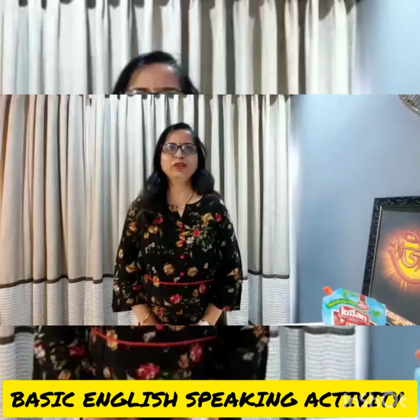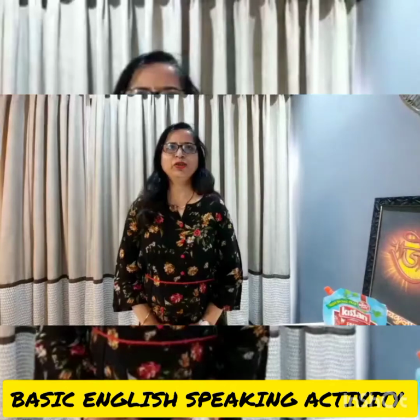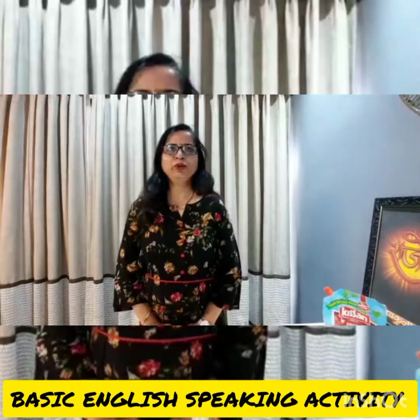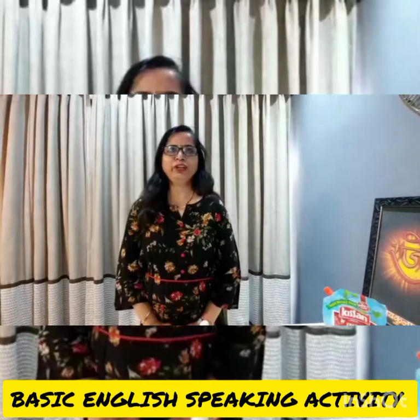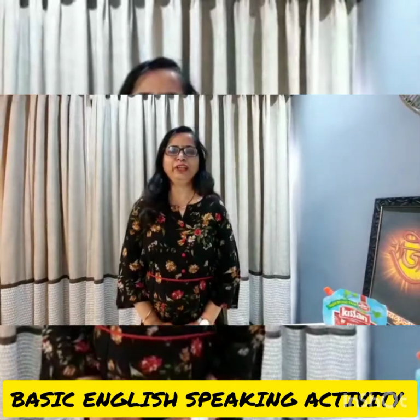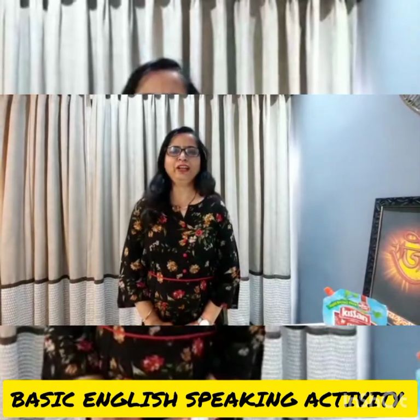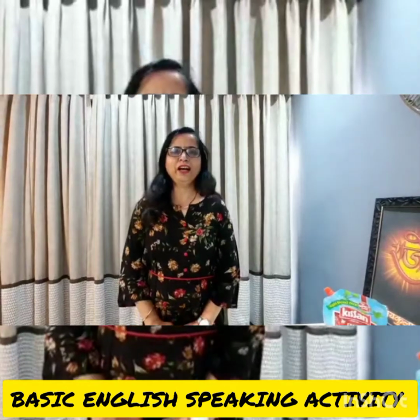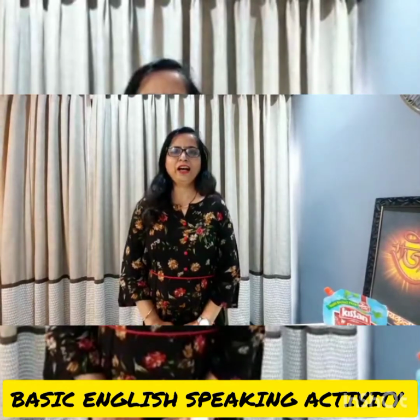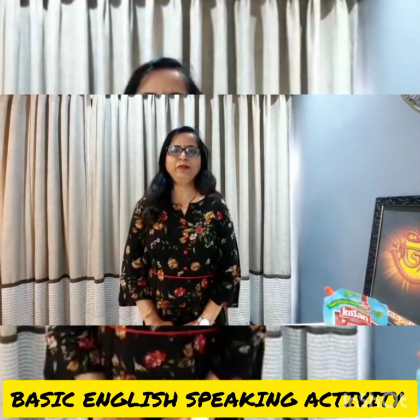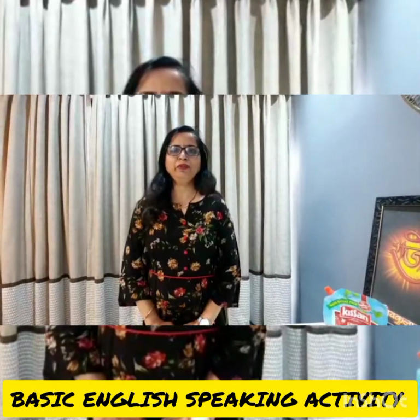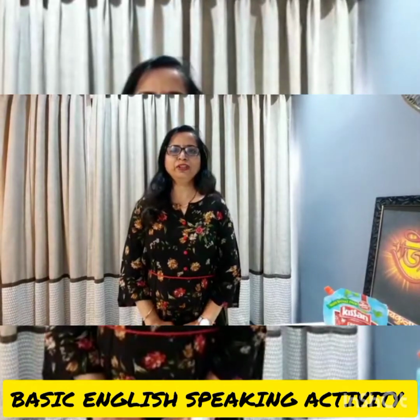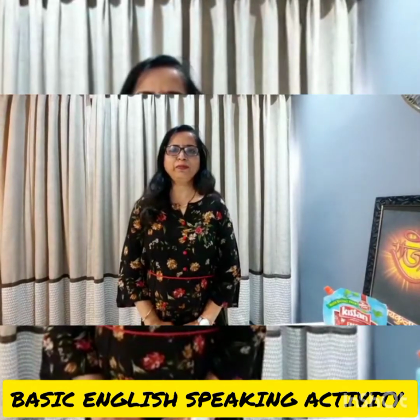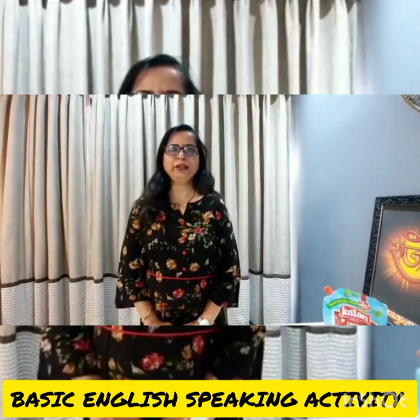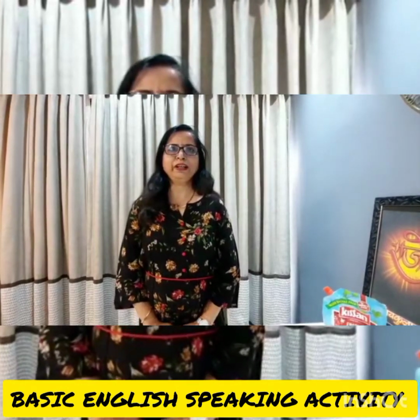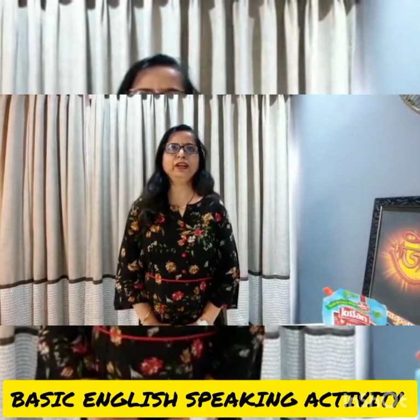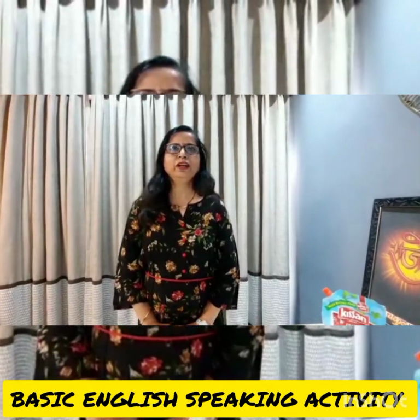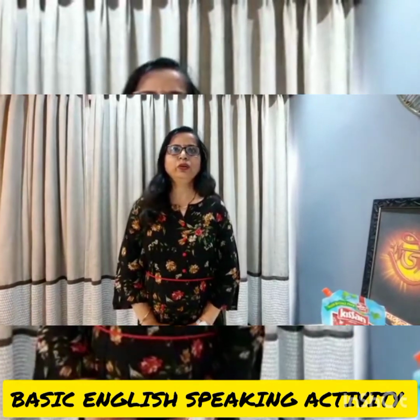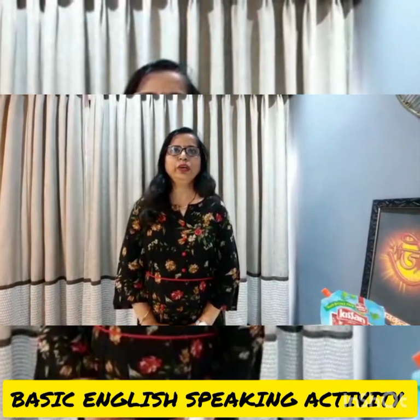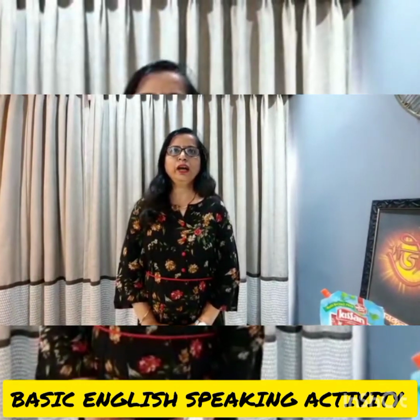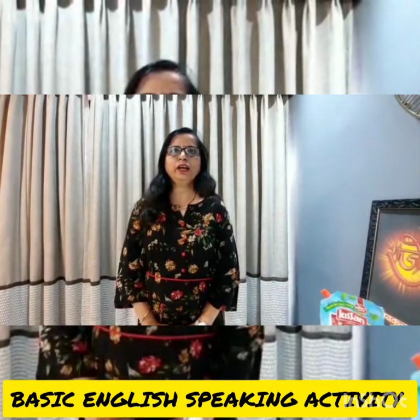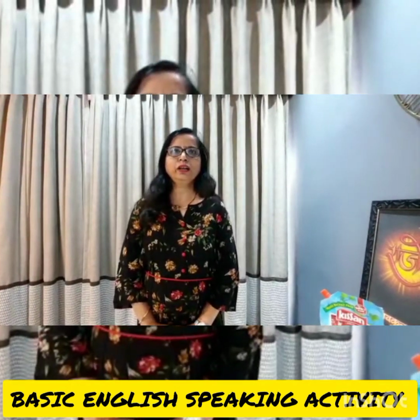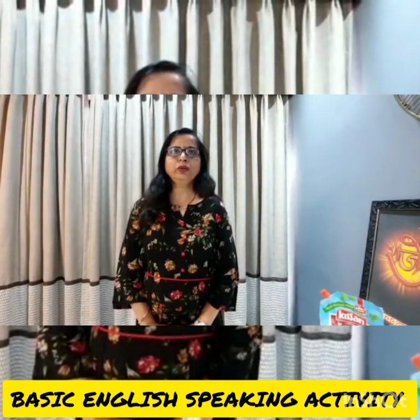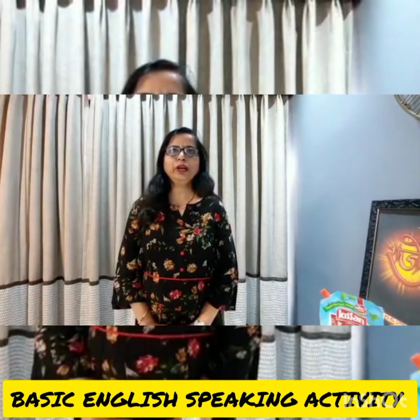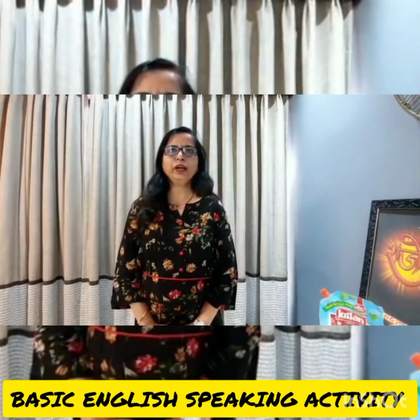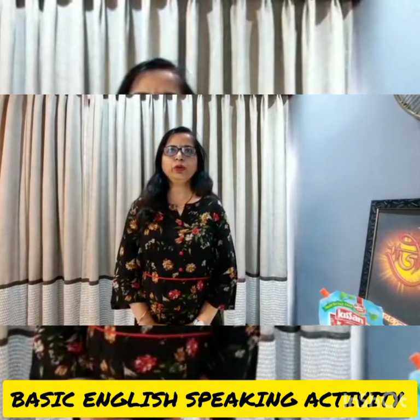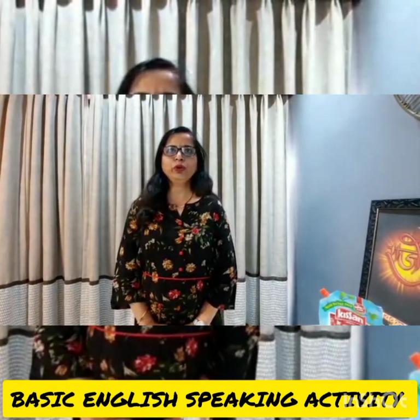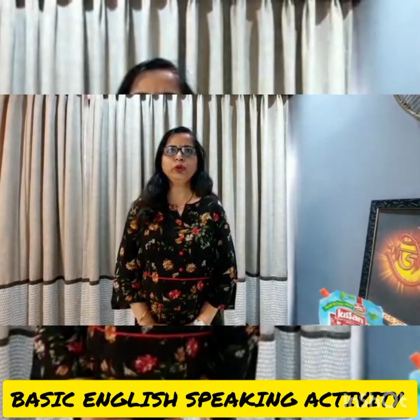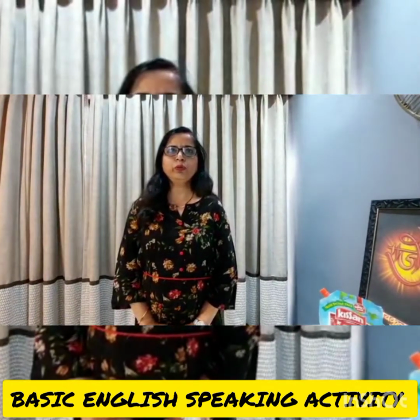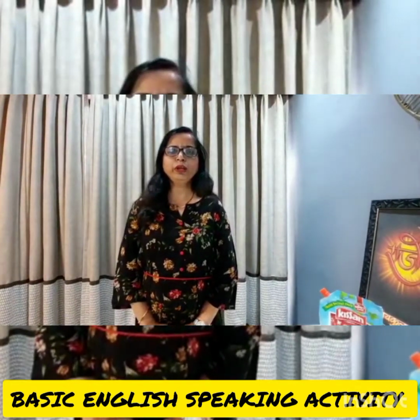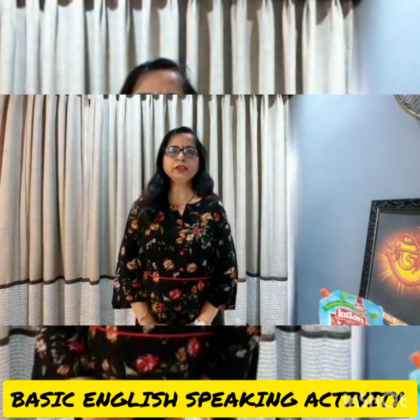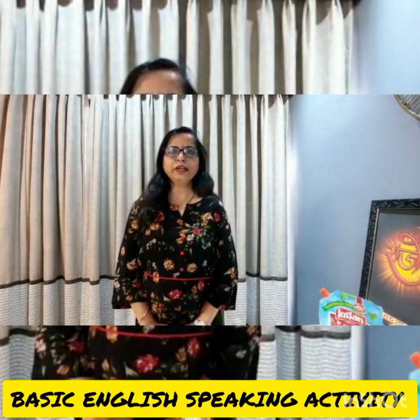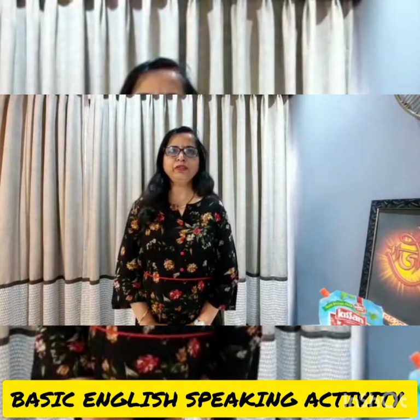Good morning. I am Varsha Pati. Today I am going to make a sandwich.